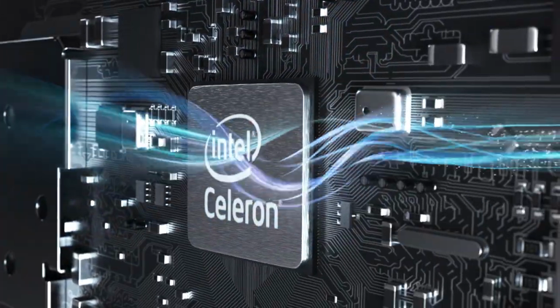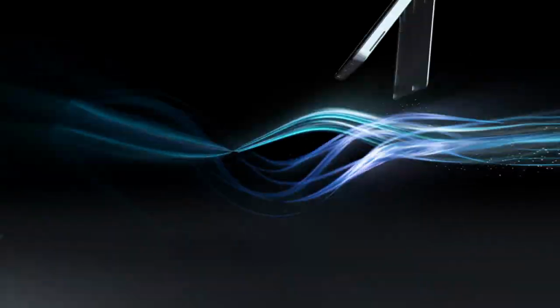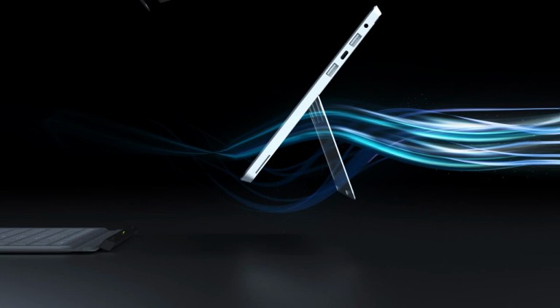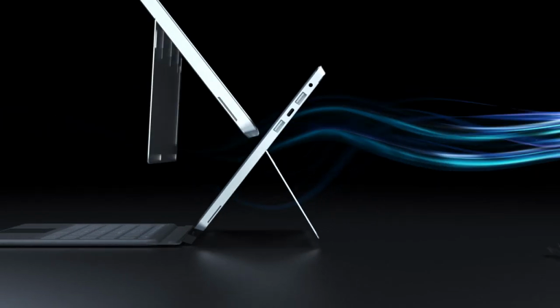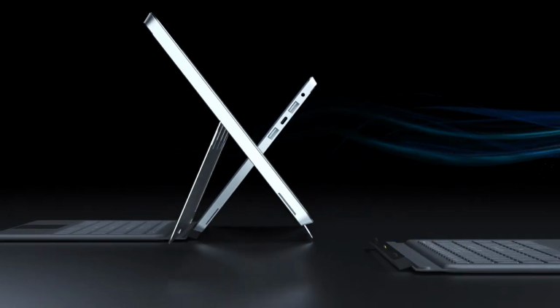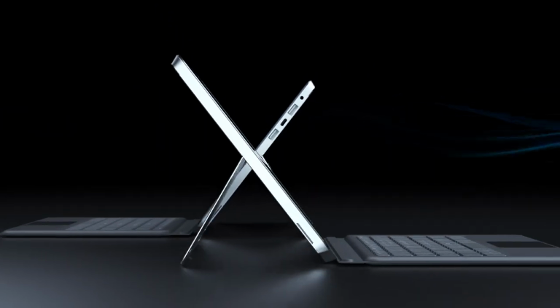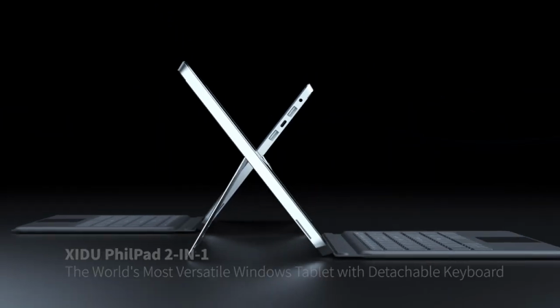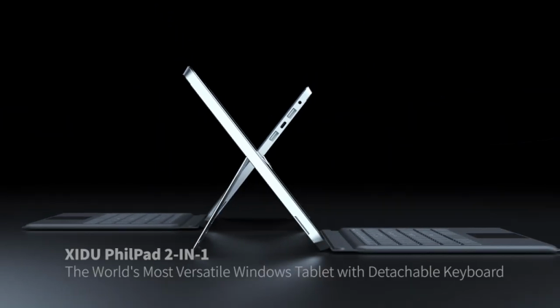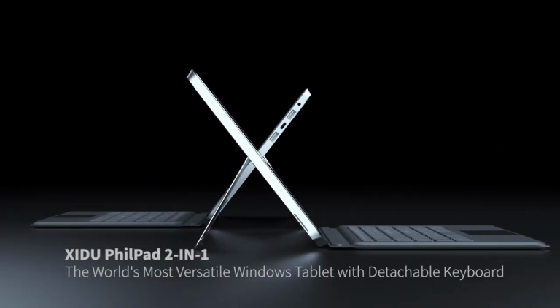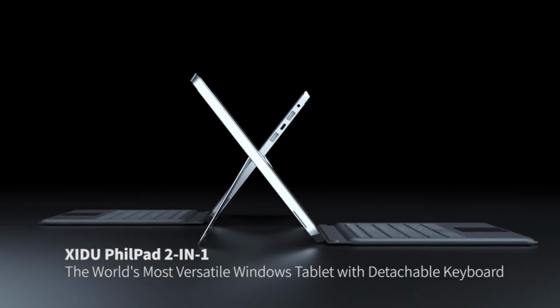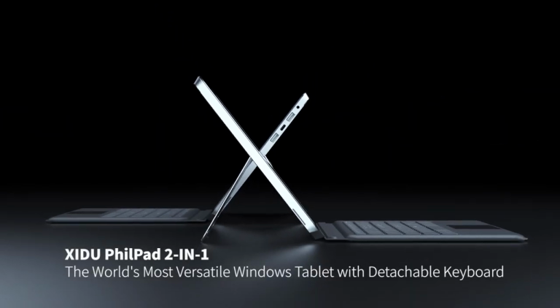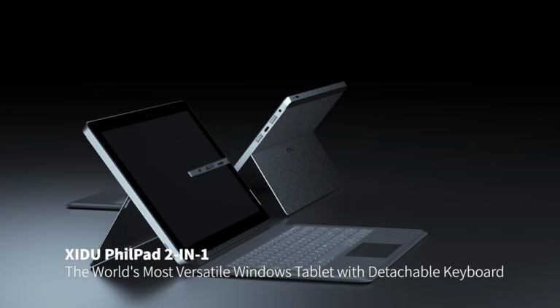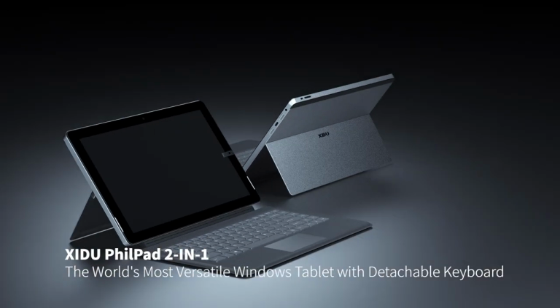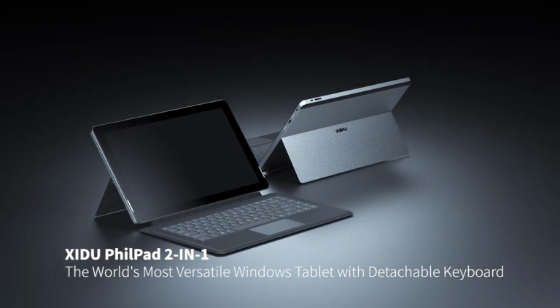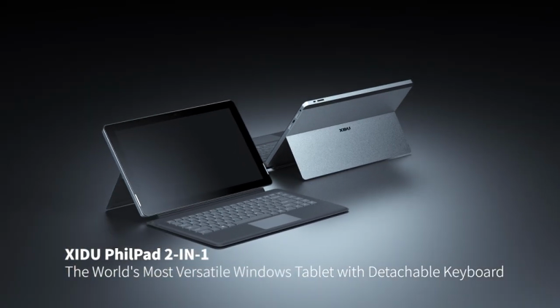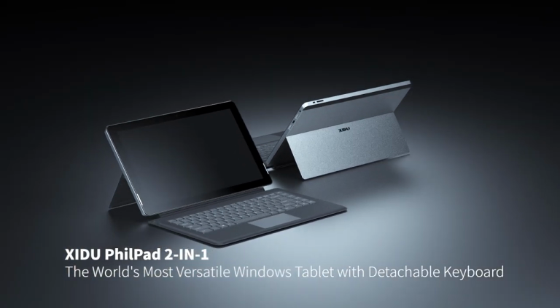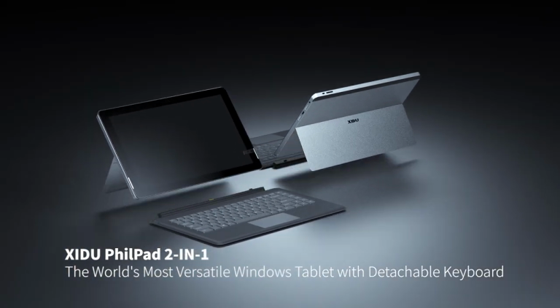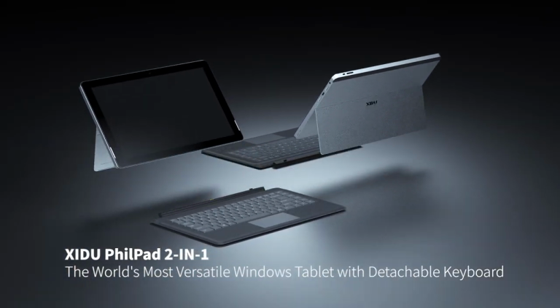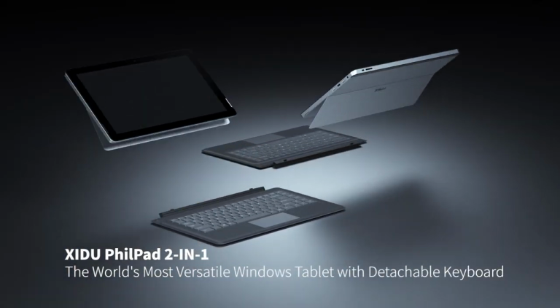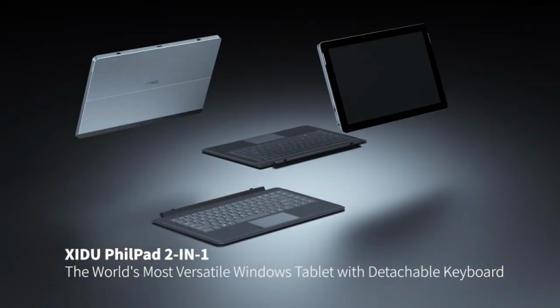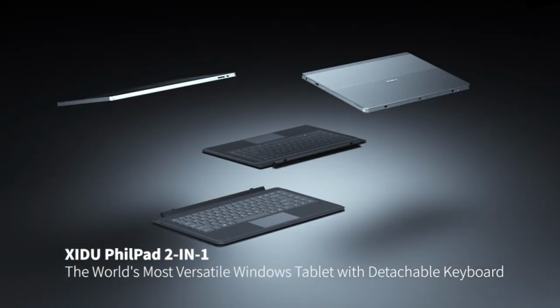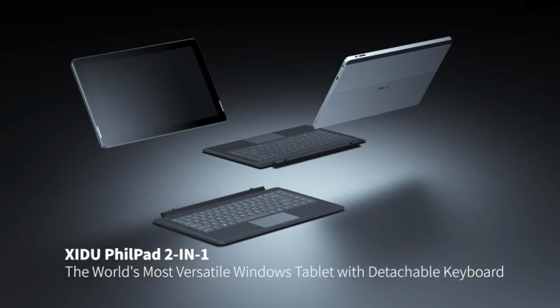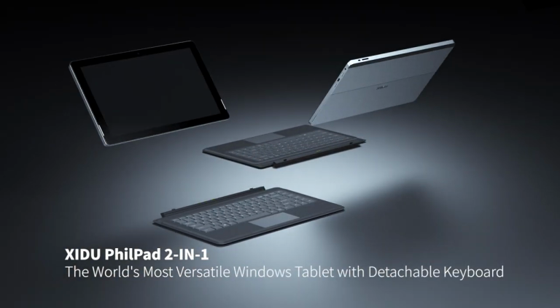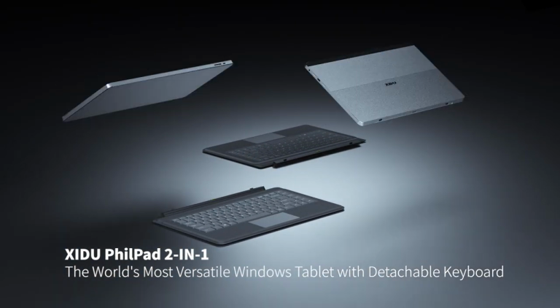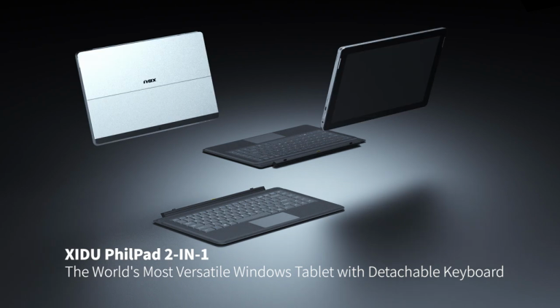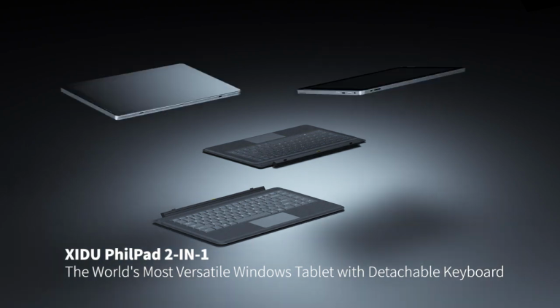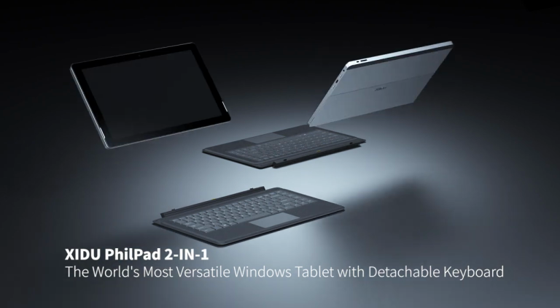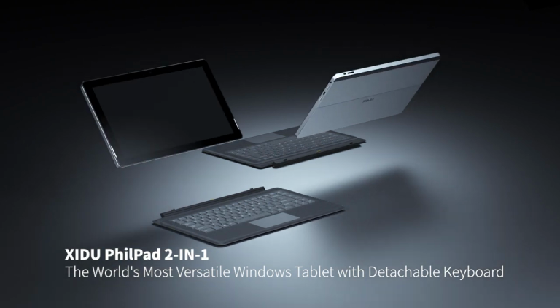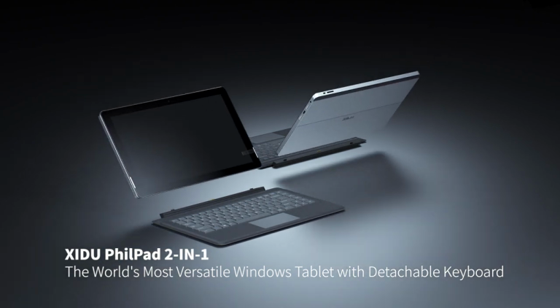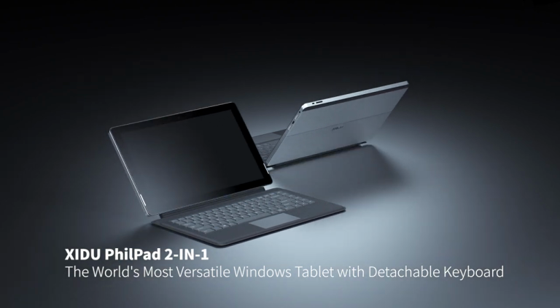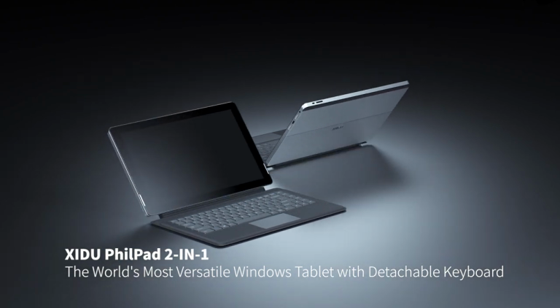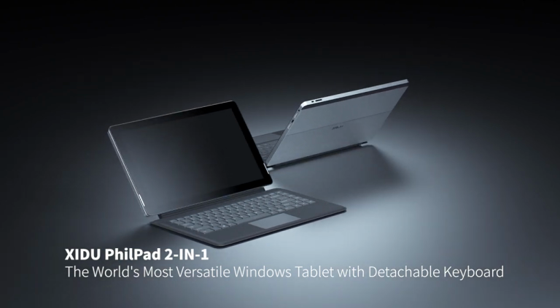This is the Shidu FuelPad 2-in-1 — exceptional design and outstanding performance that won't let you down.